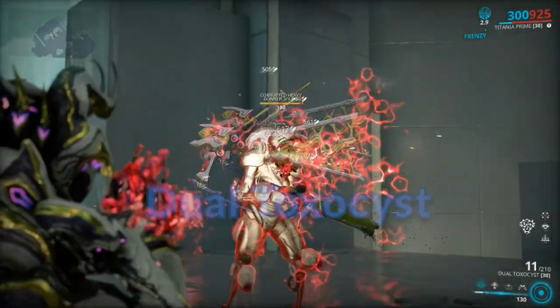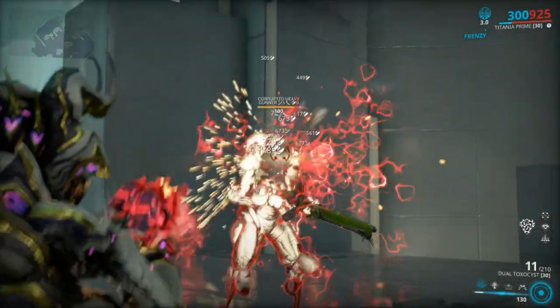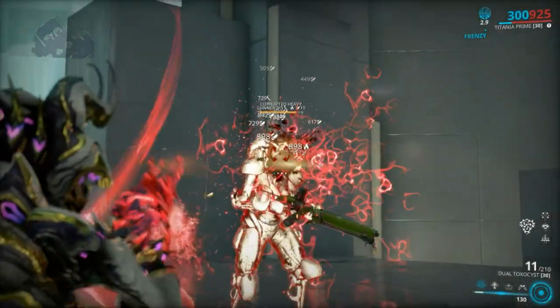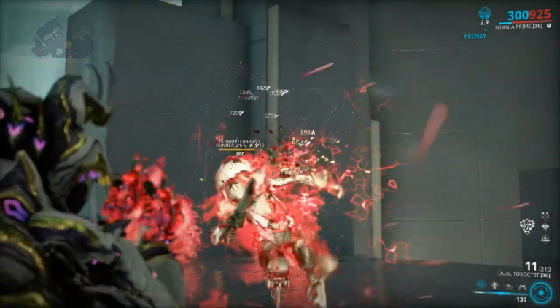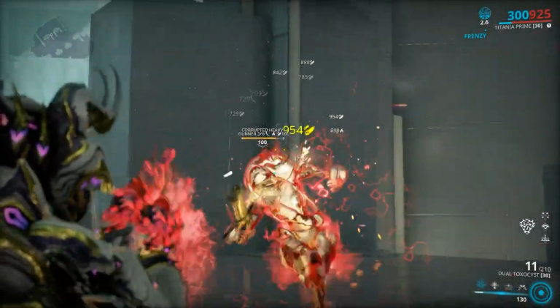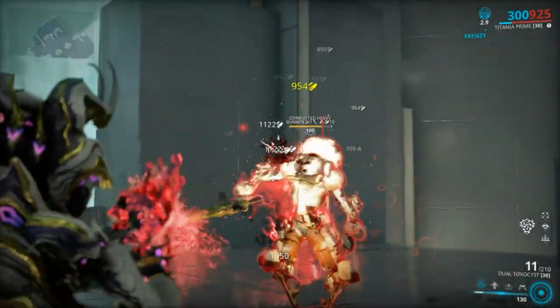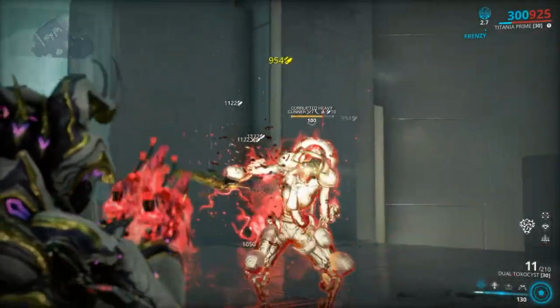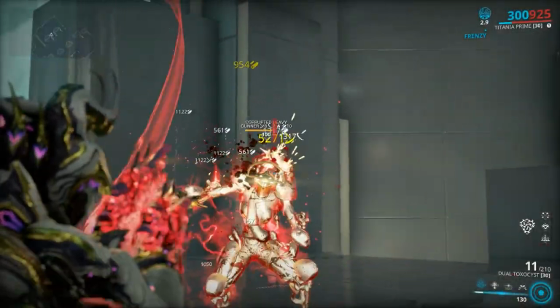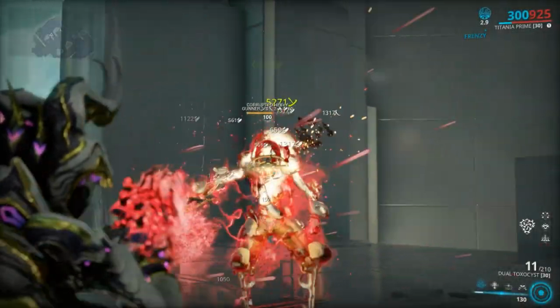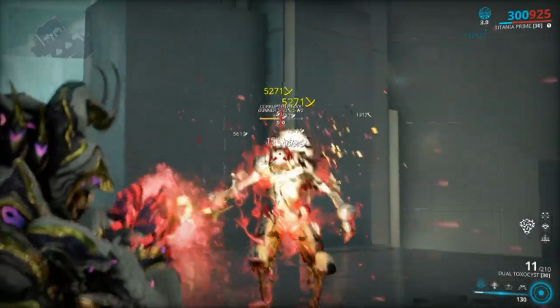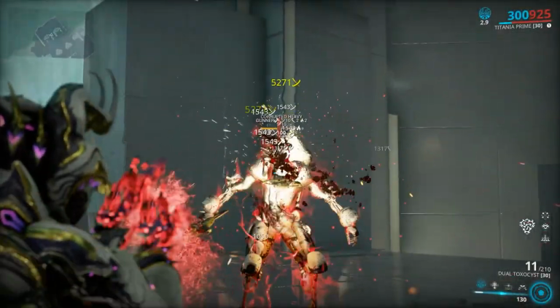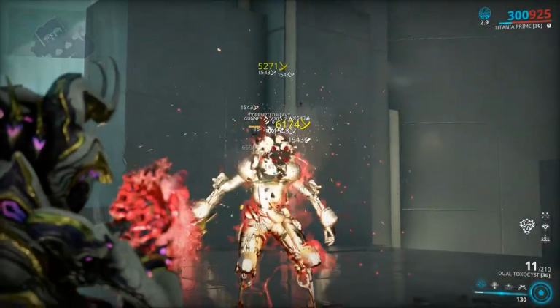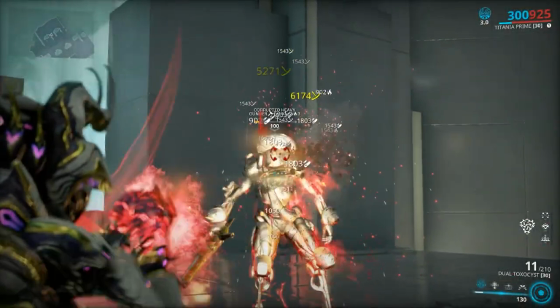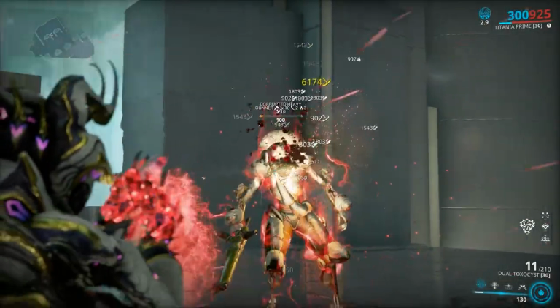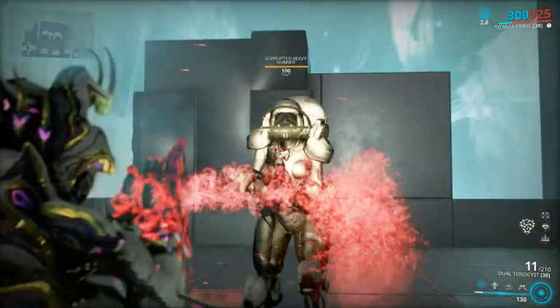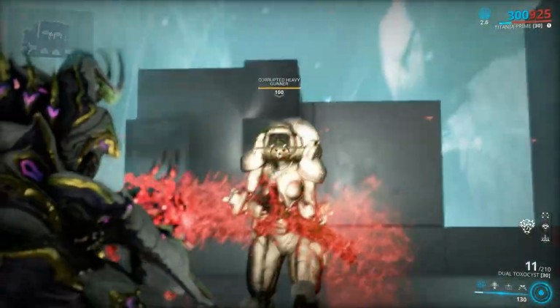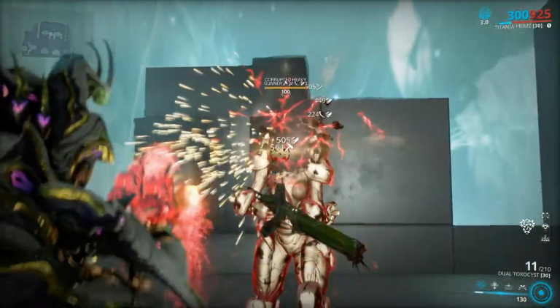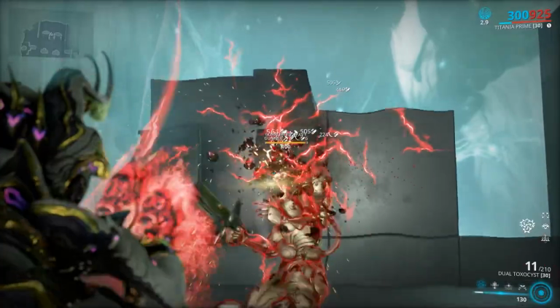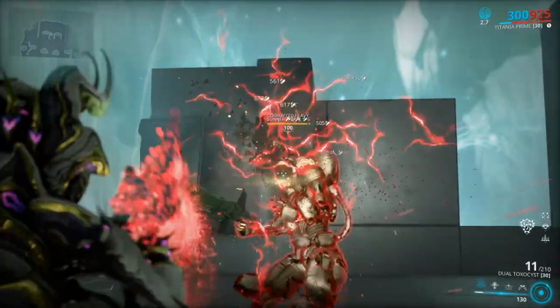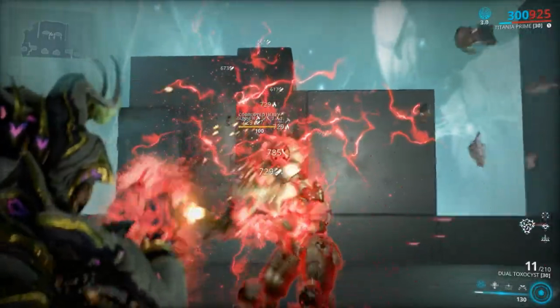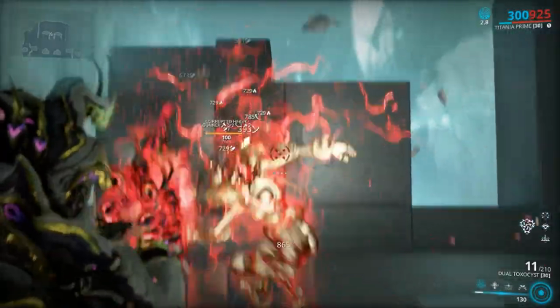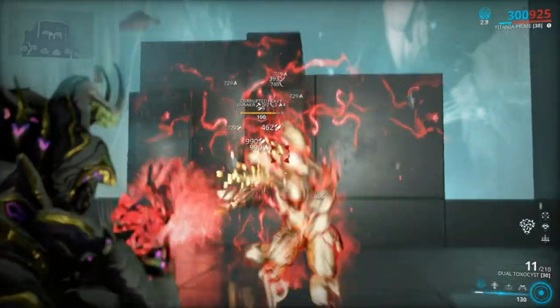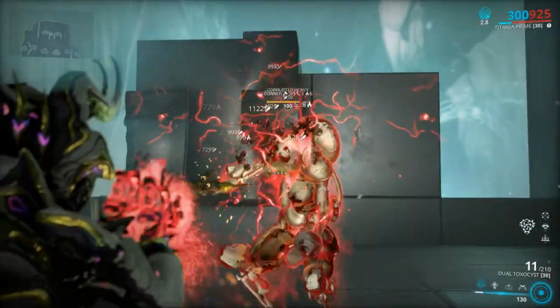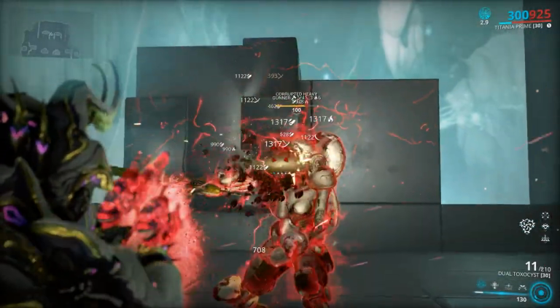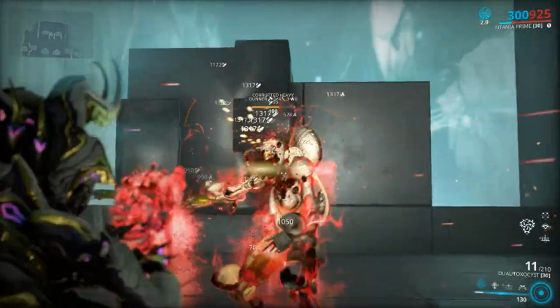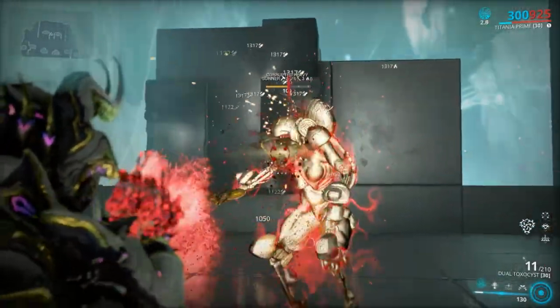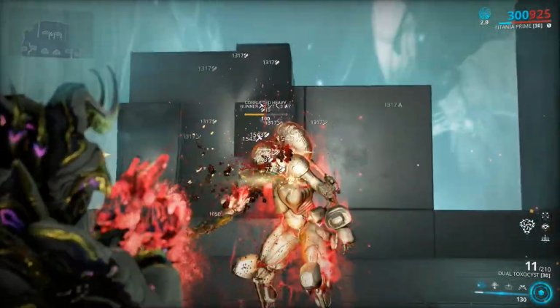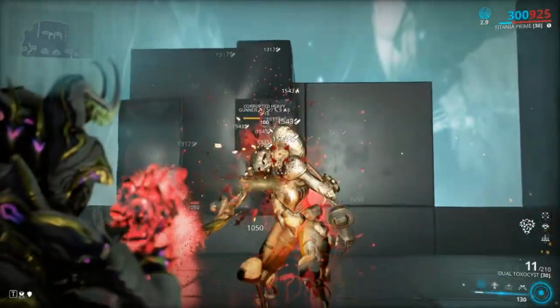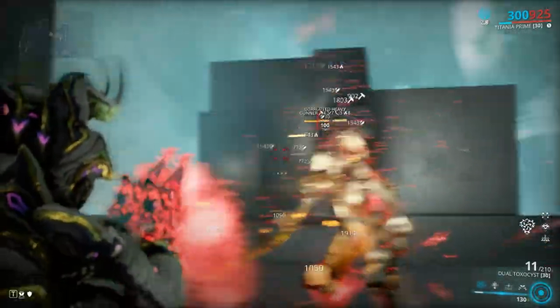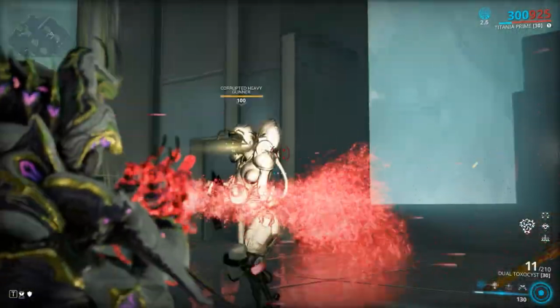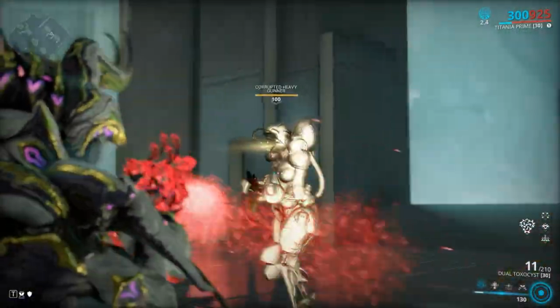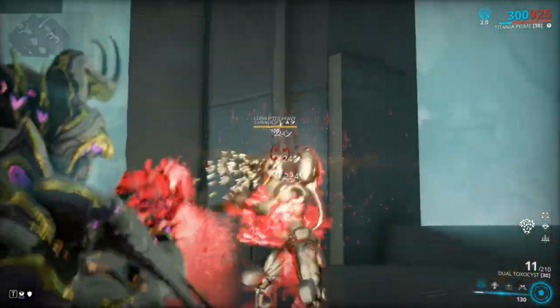Mastery rank 11: Dual Toxocyst. It has a similar gimmick to the Knell but it's not automatic, and it doesn't beat the Knell in any way. It's just really underrated.